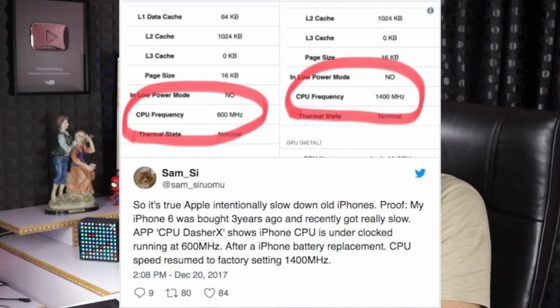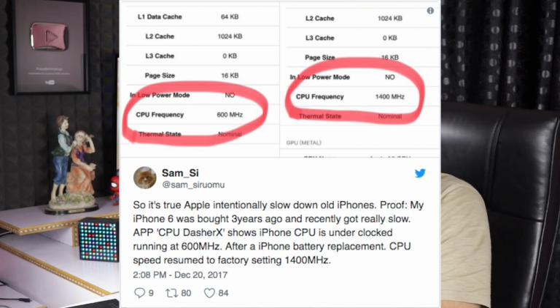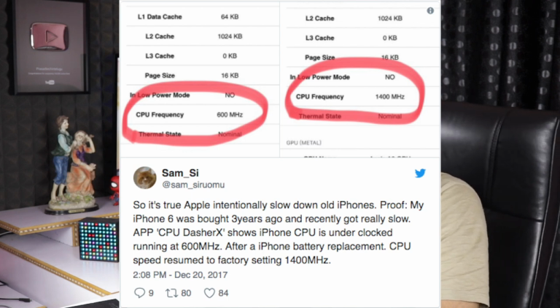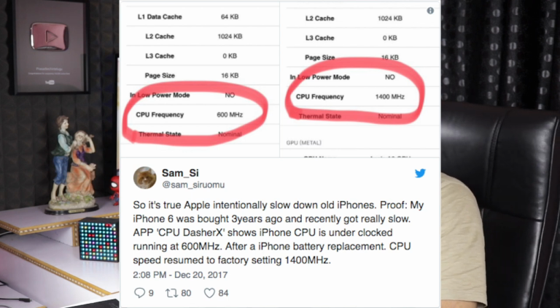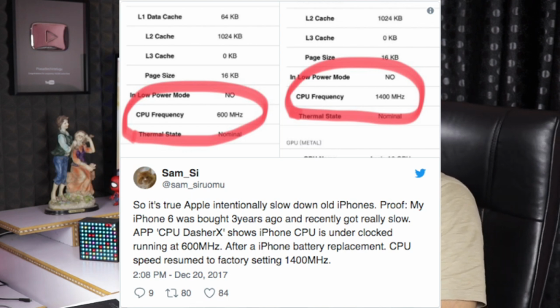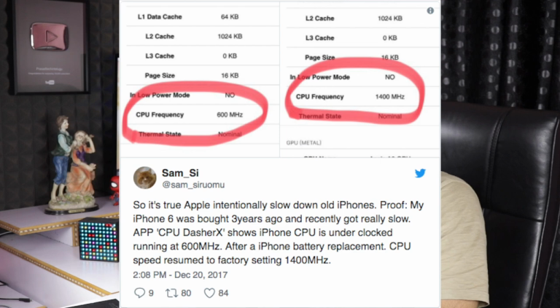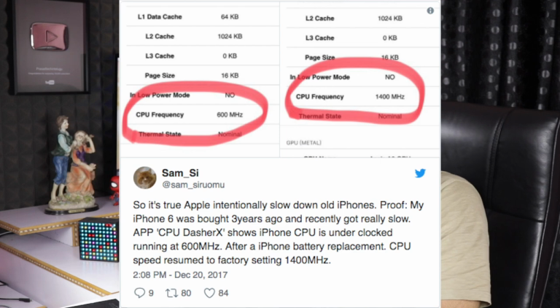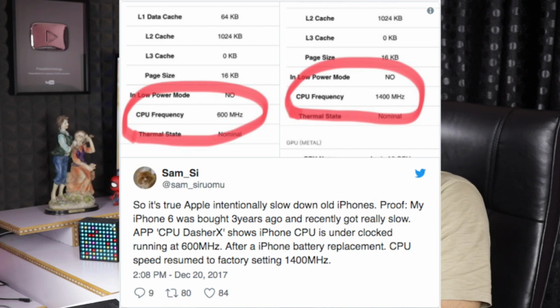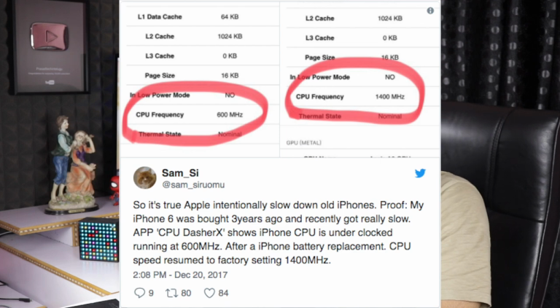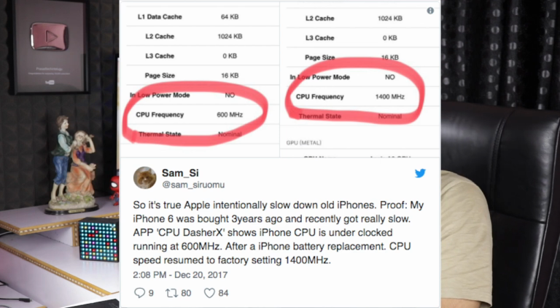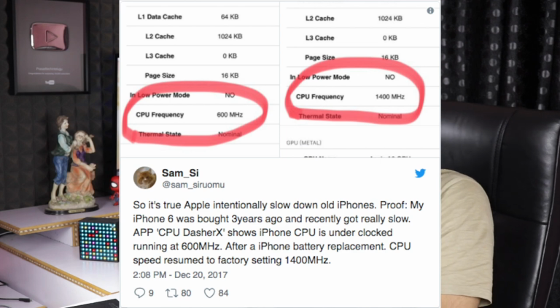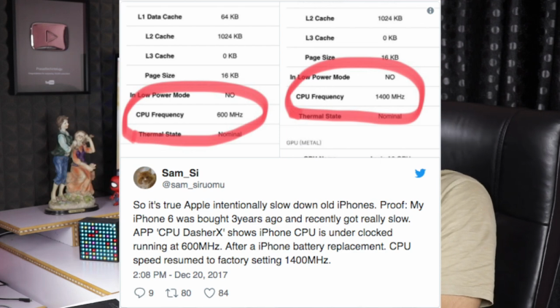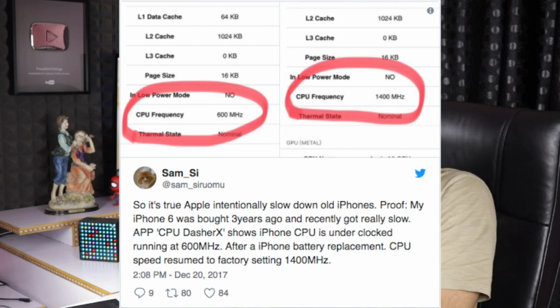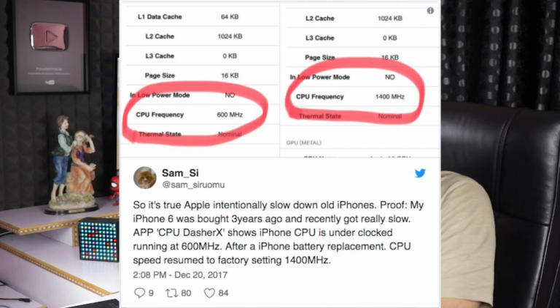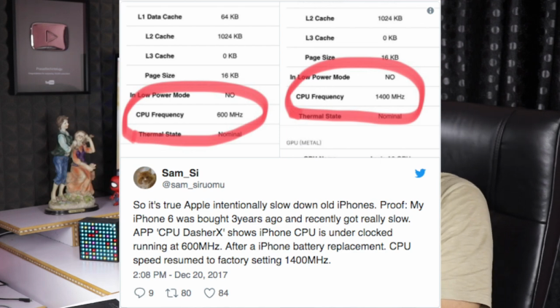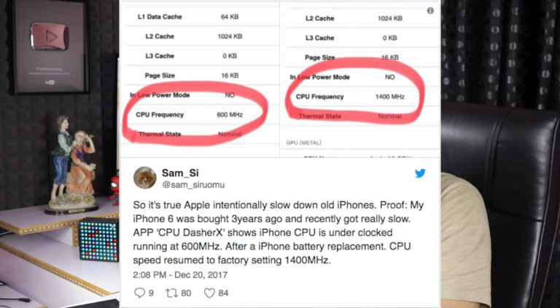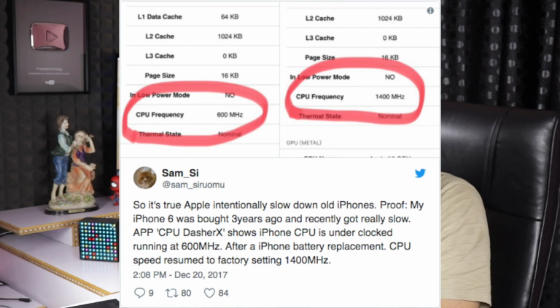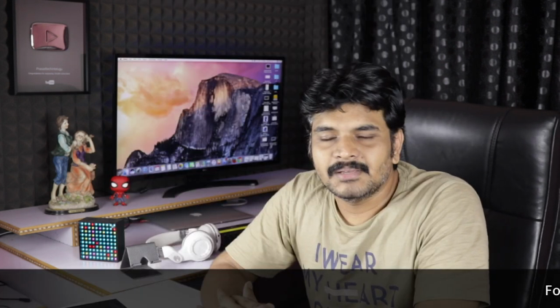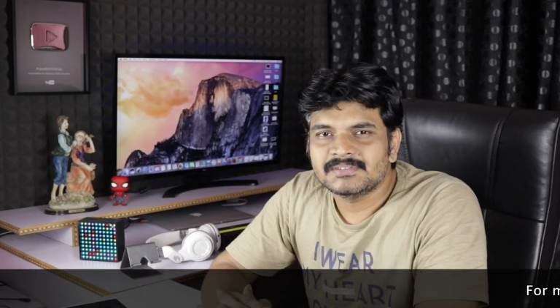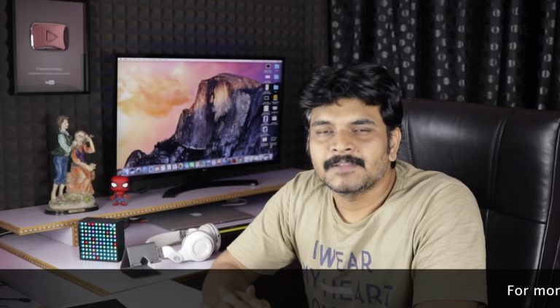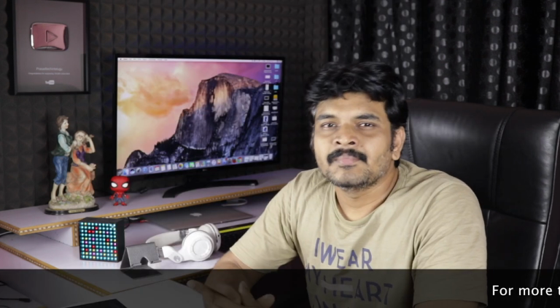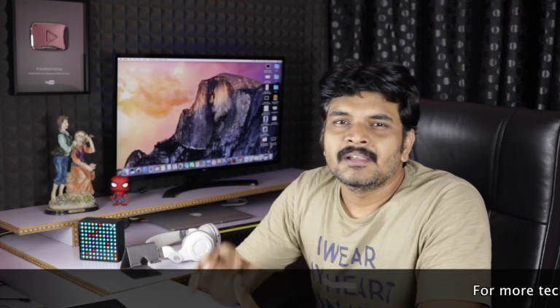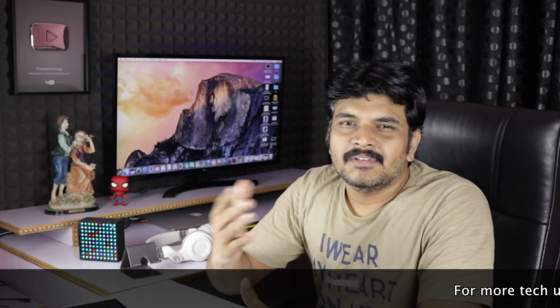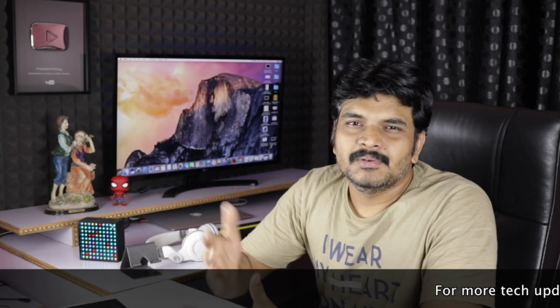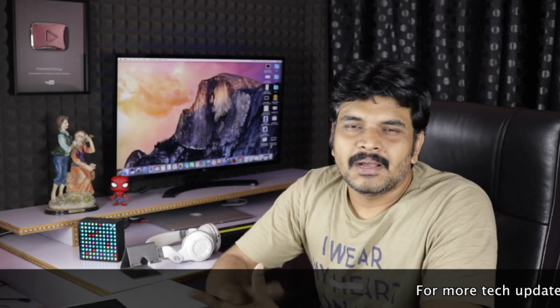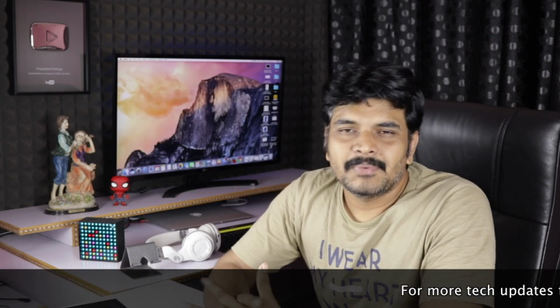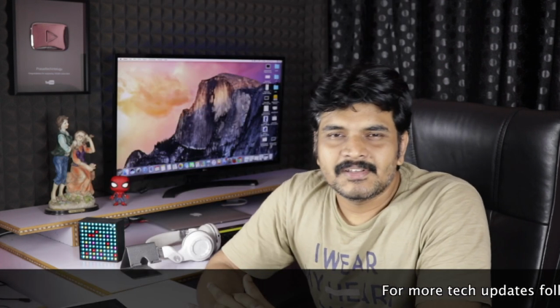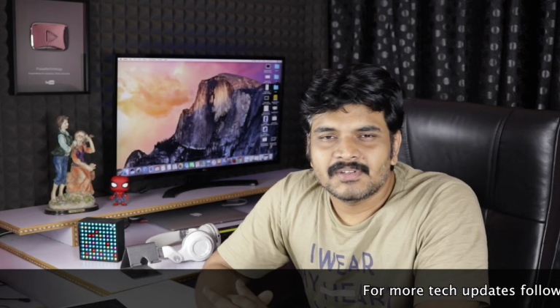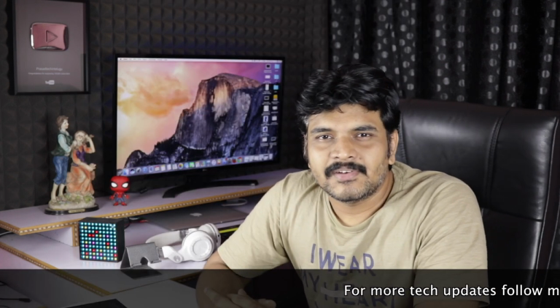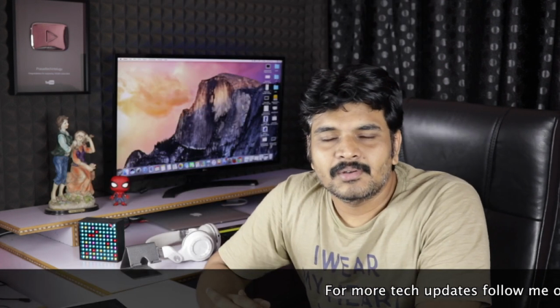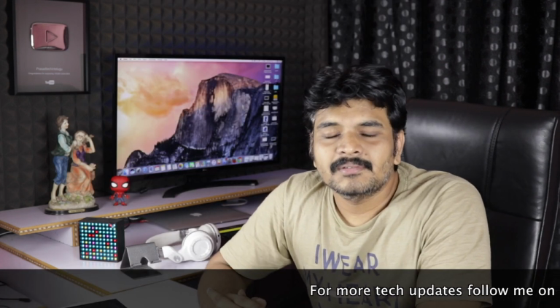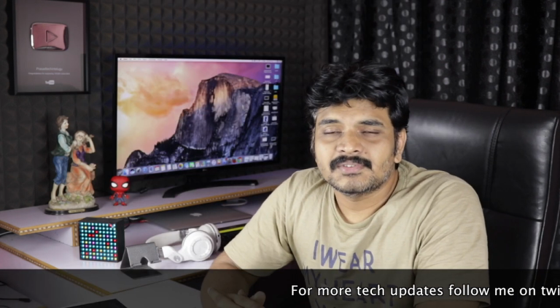If you have any updates on Apple, you can see the updates on Twitter.